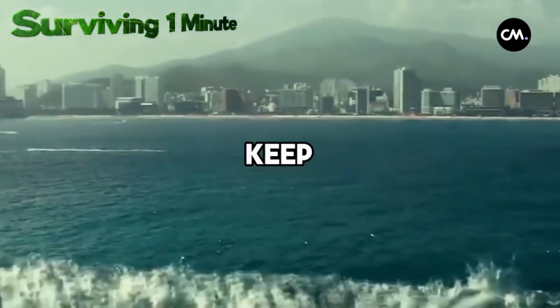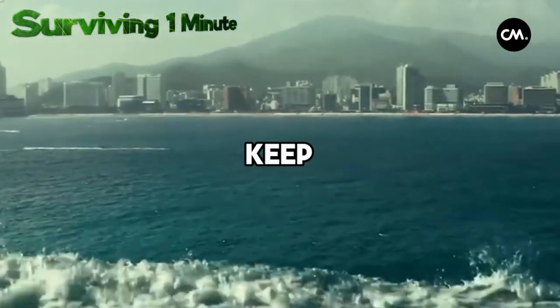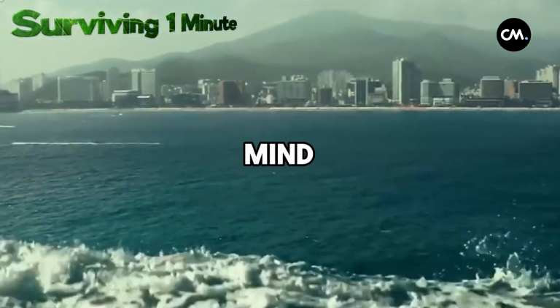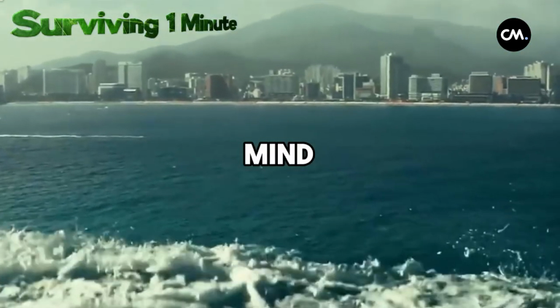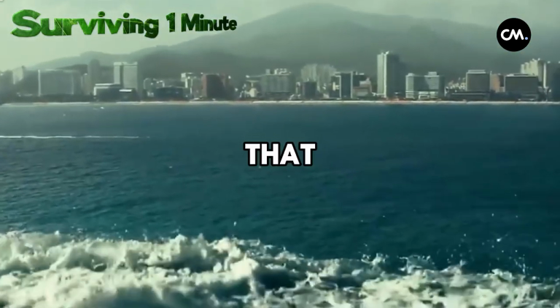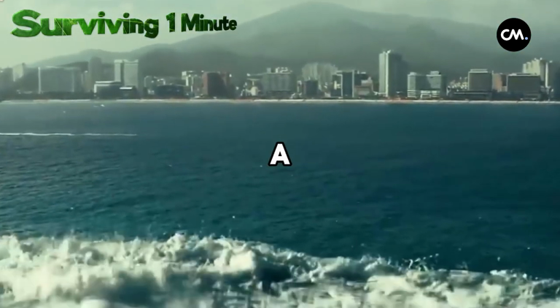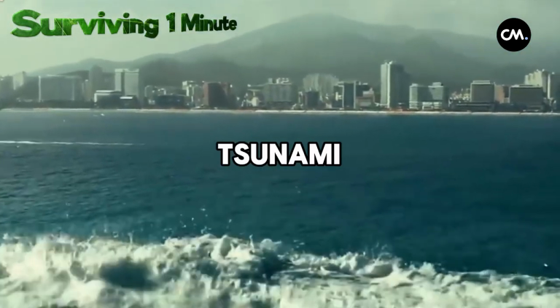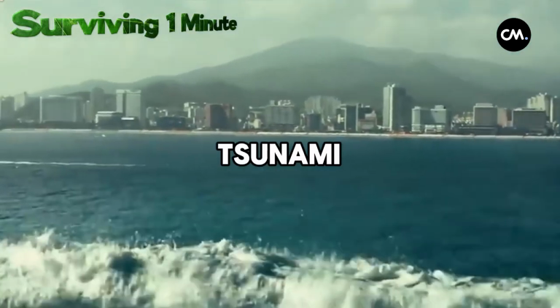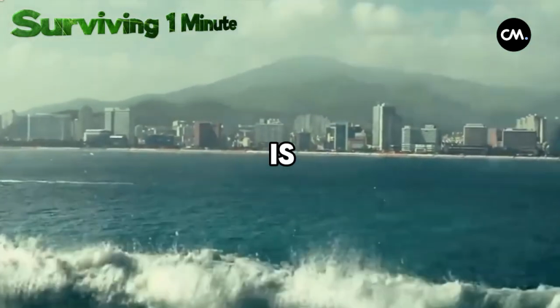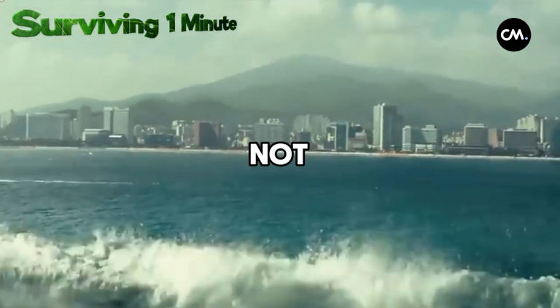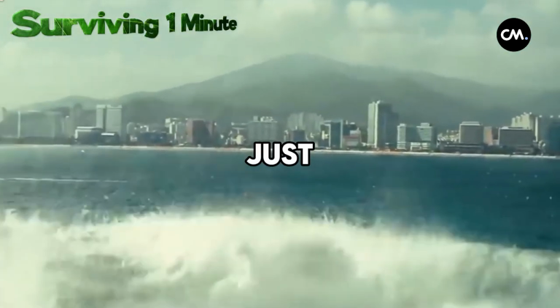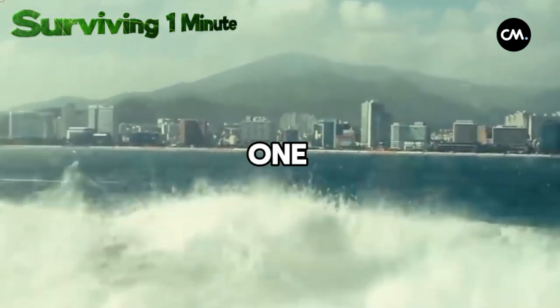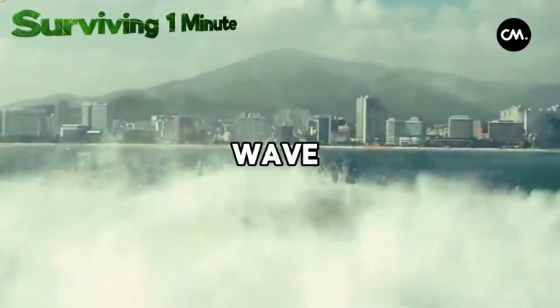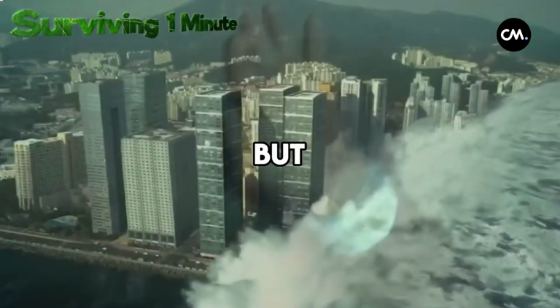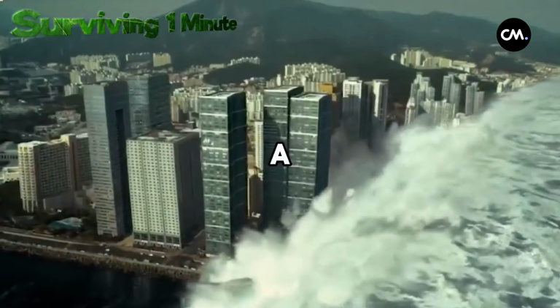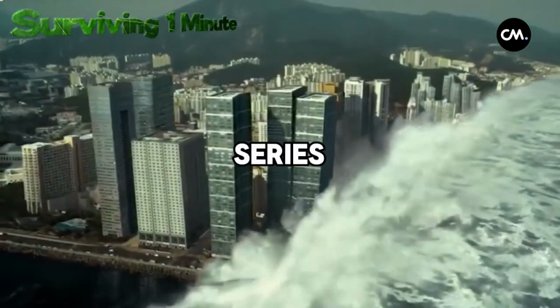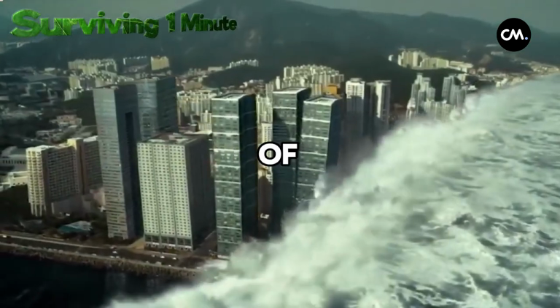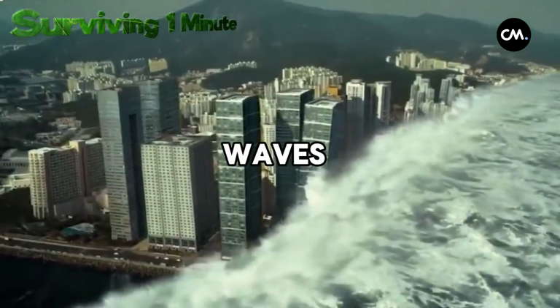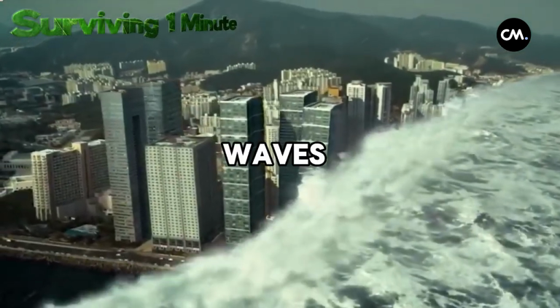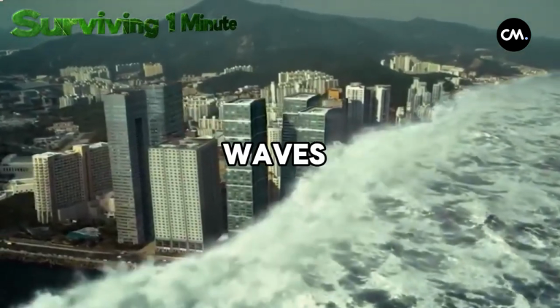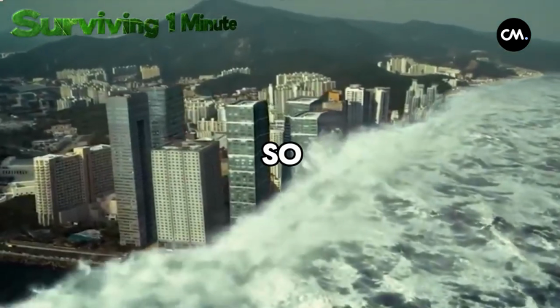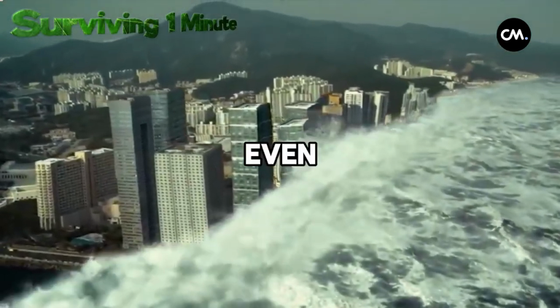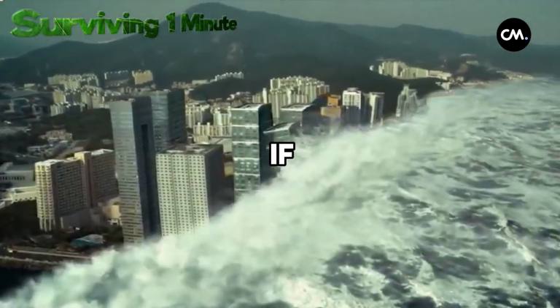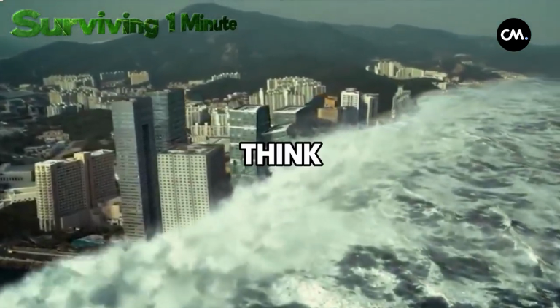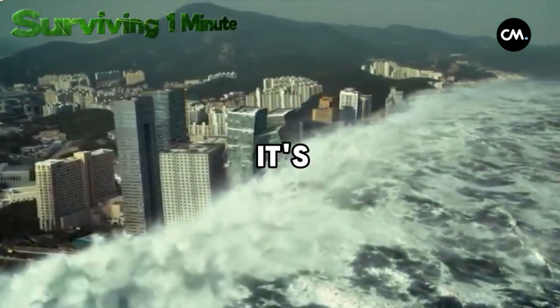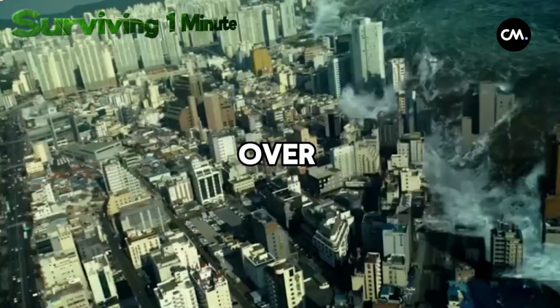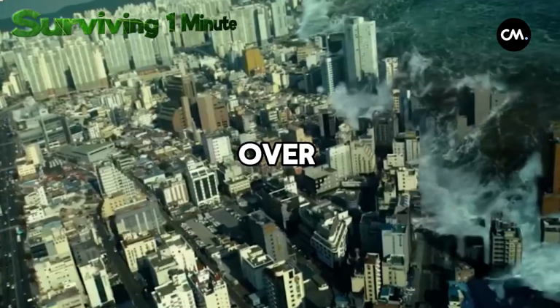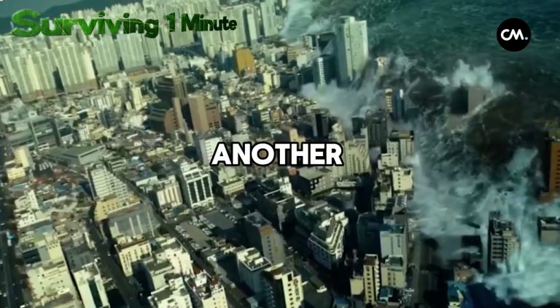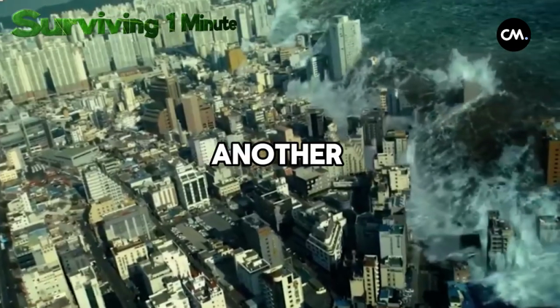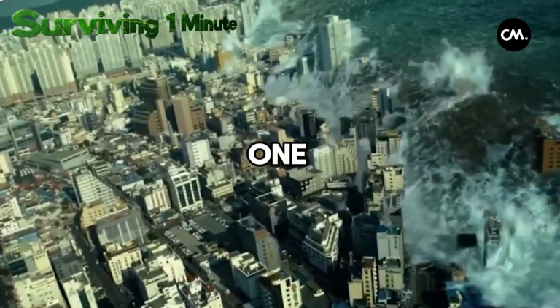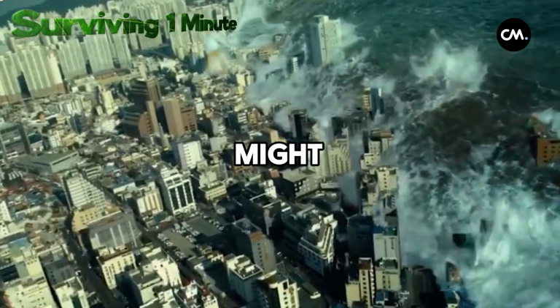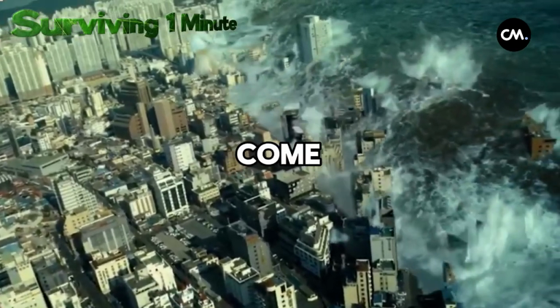Keep in mind that a tsunami is not just one wave, but a series of waves. So even if you think it's over, another one might come.